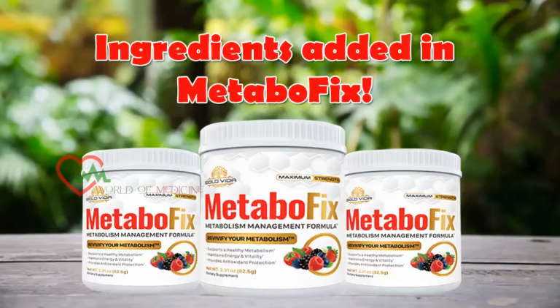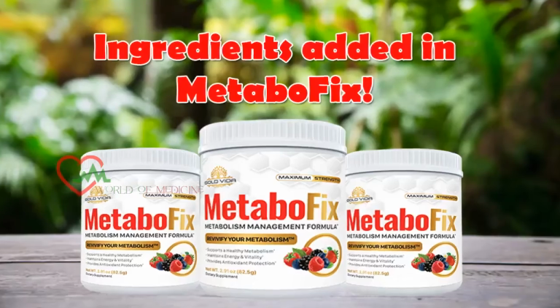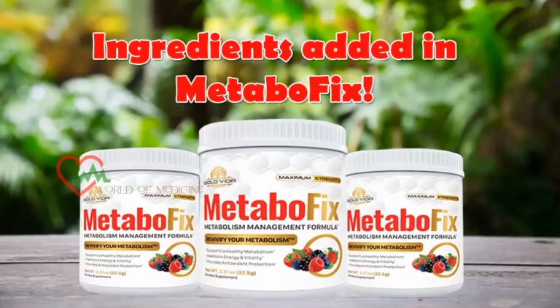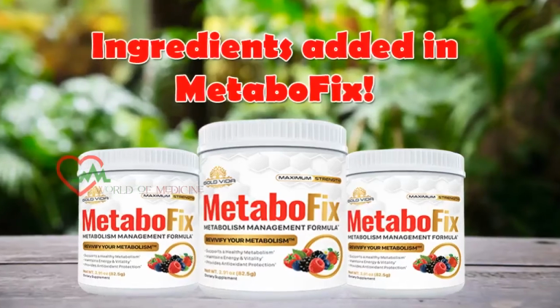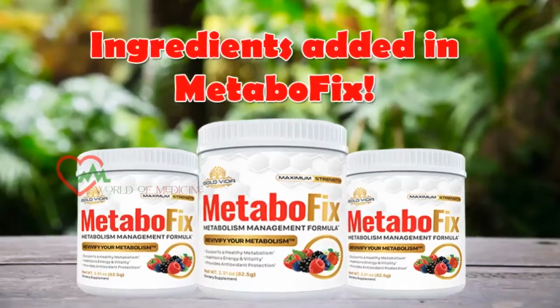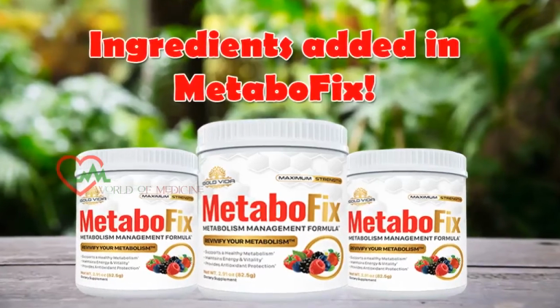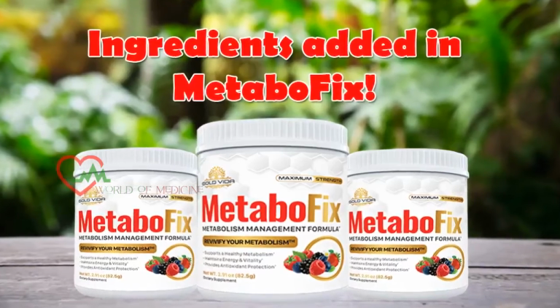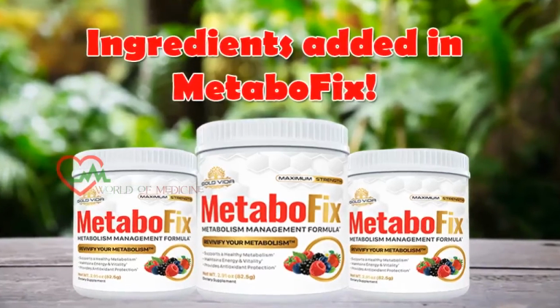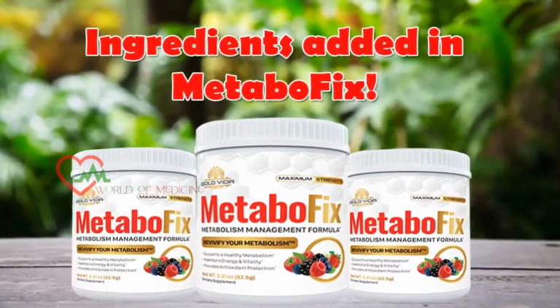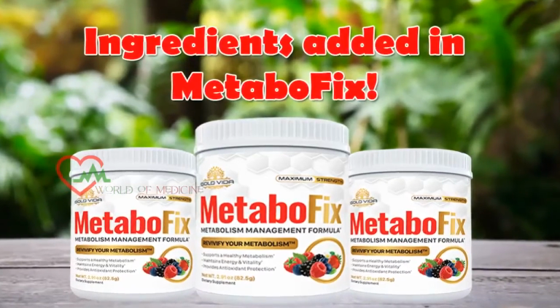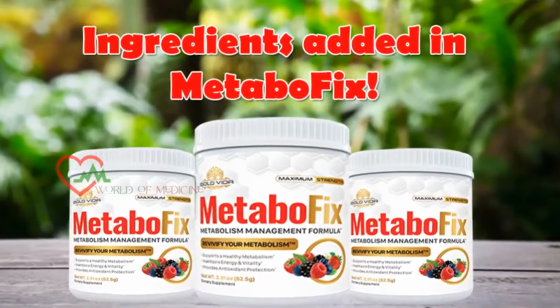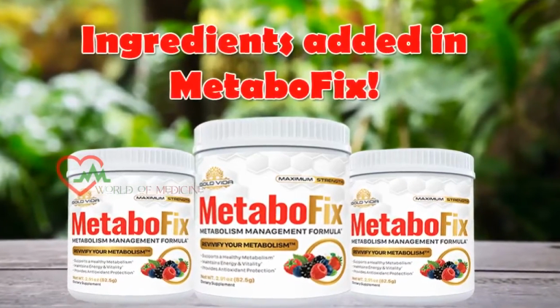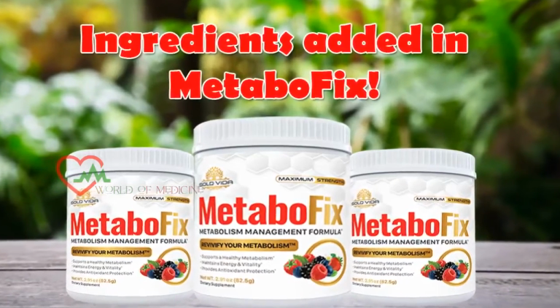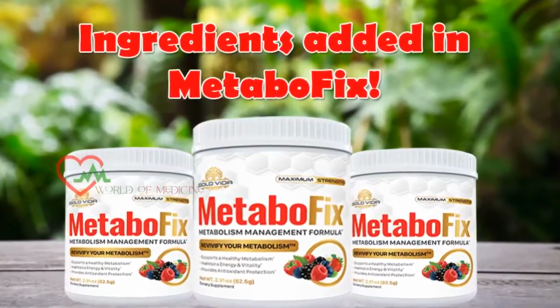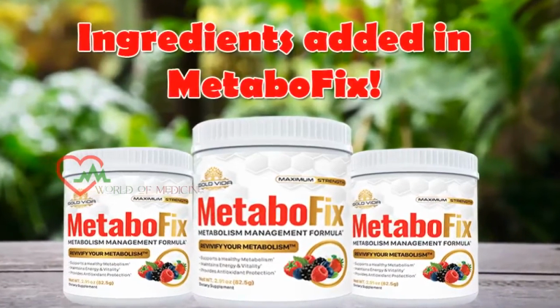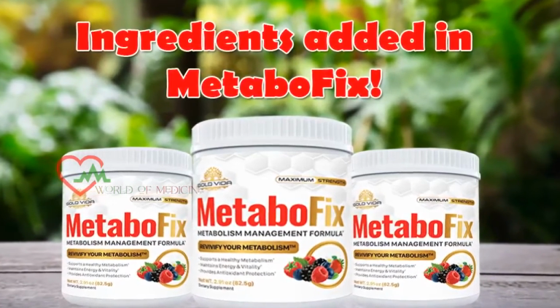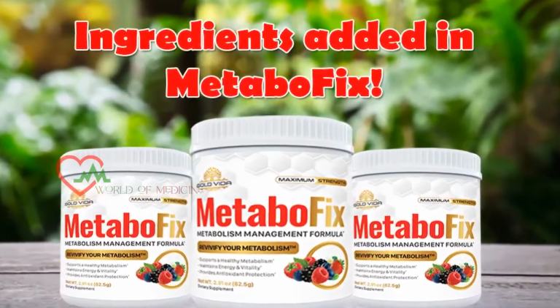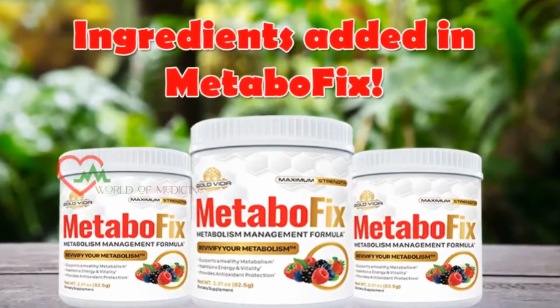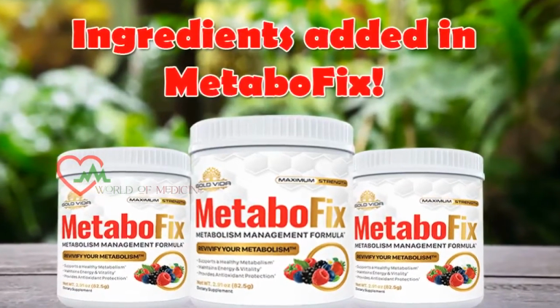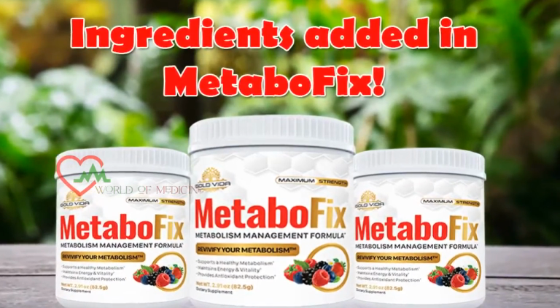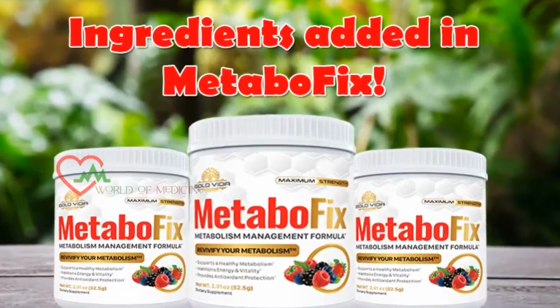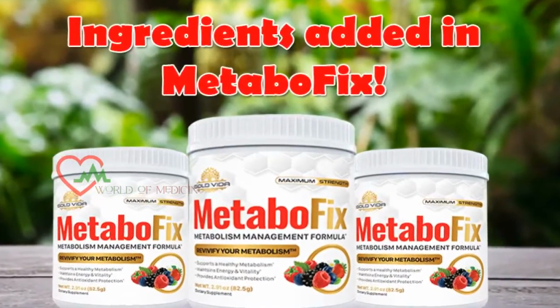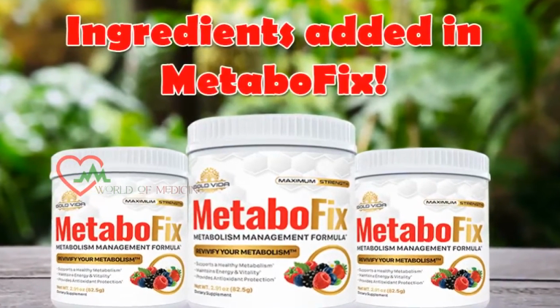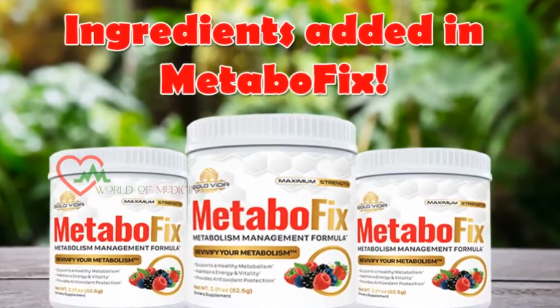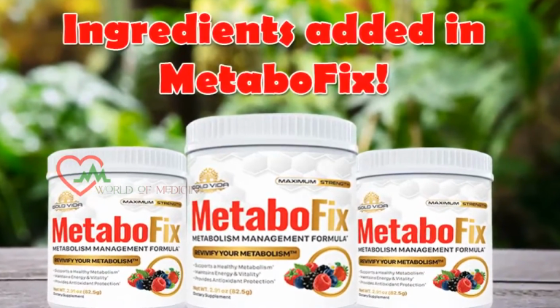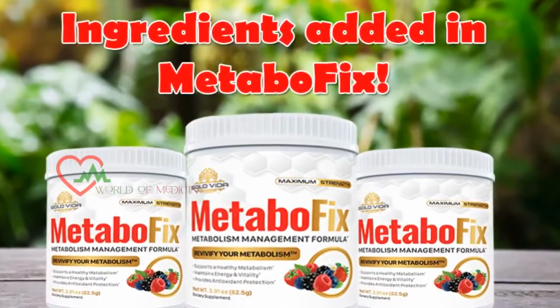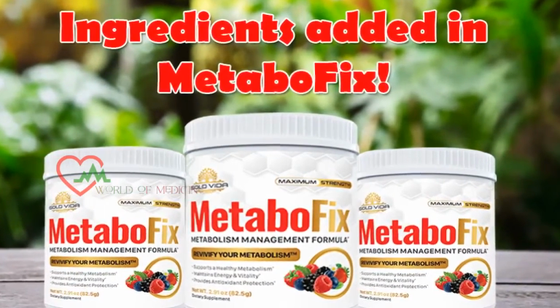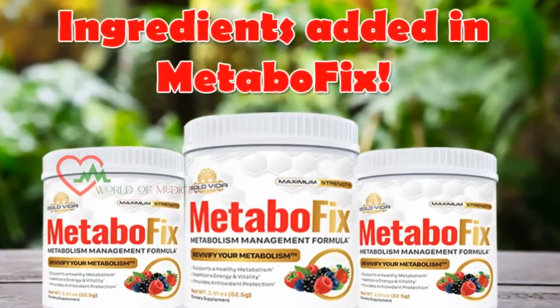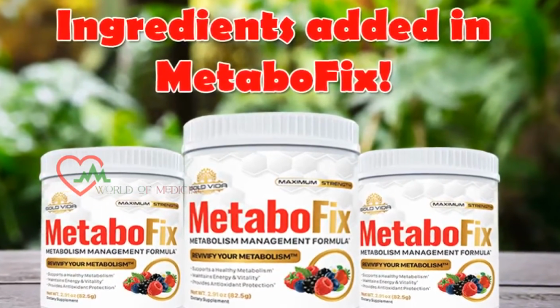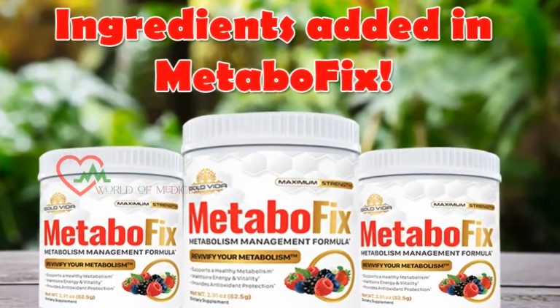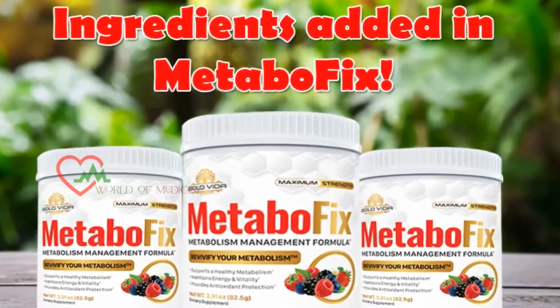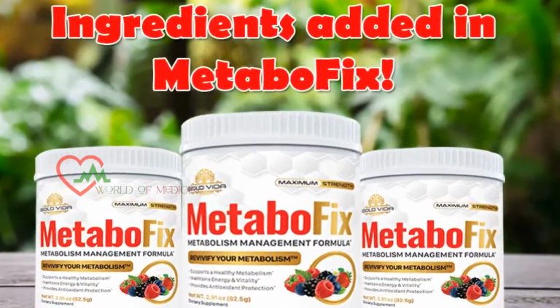Hello everybody! Would you like to know about the ingredients added to the MetaboFix supplement?